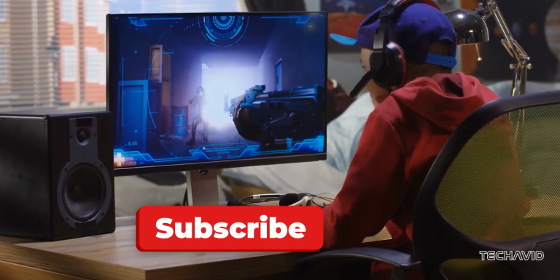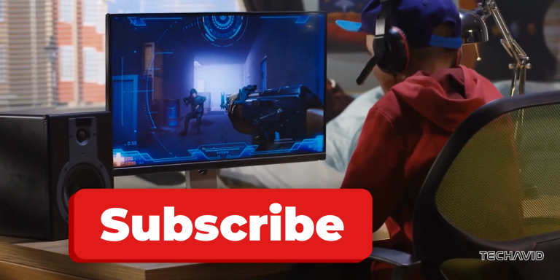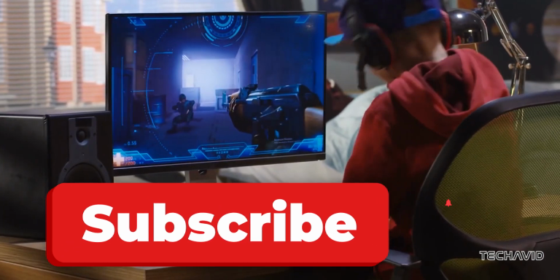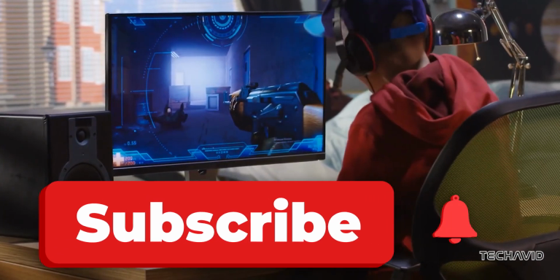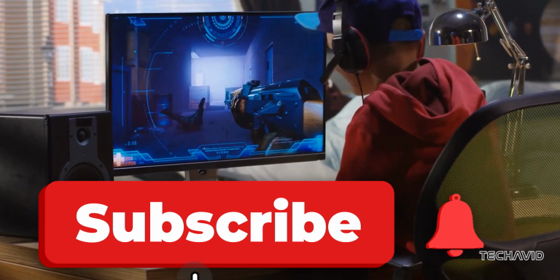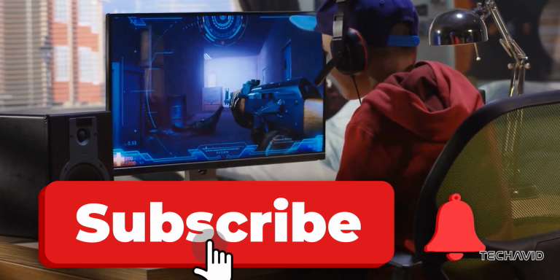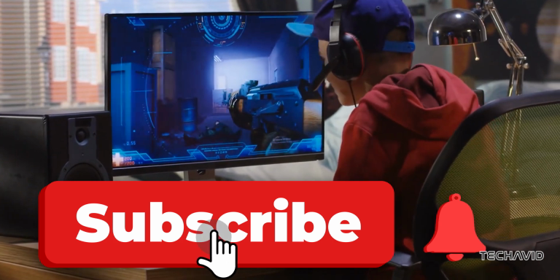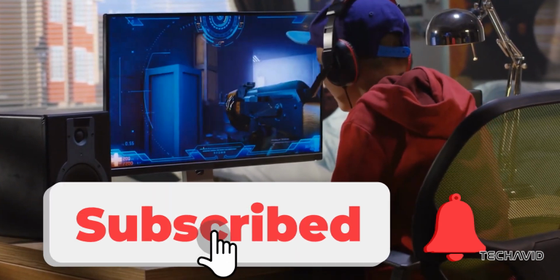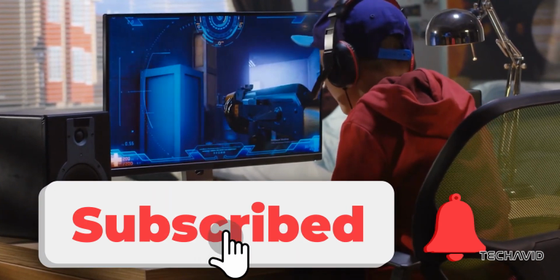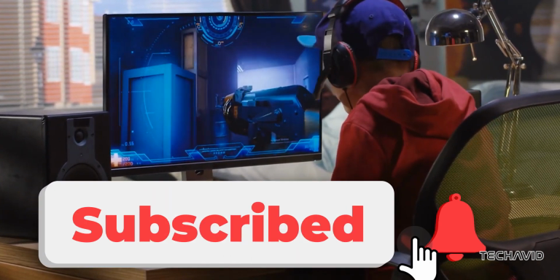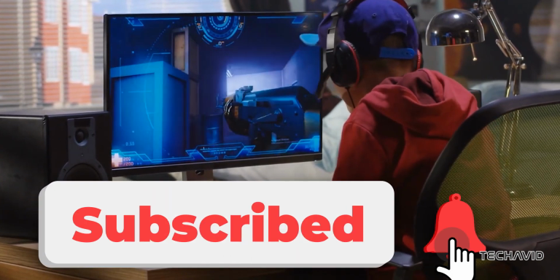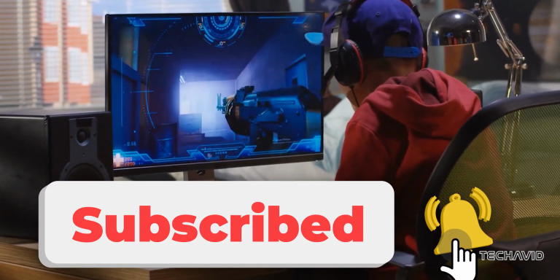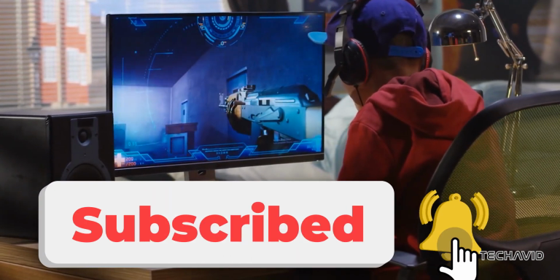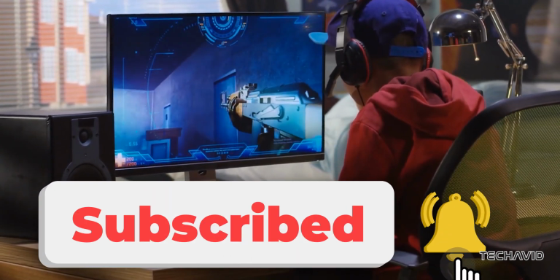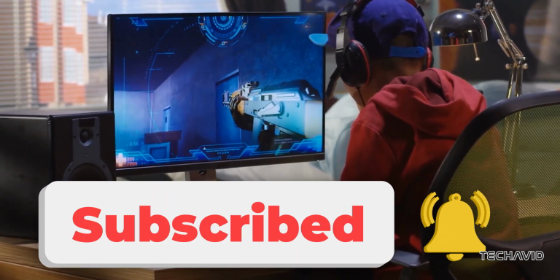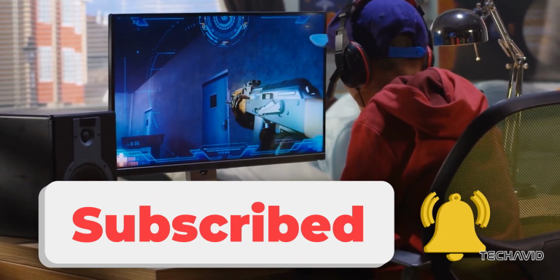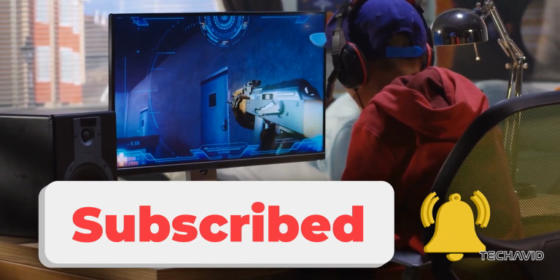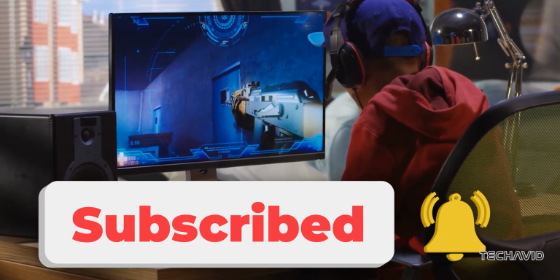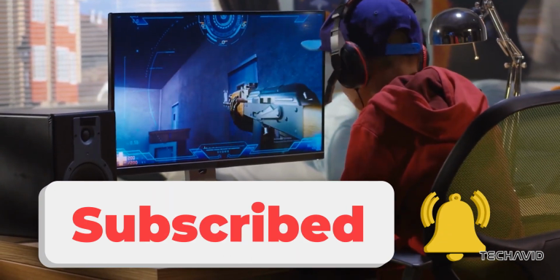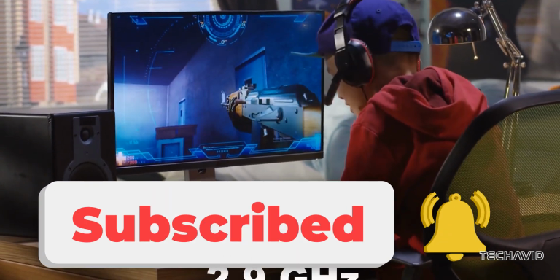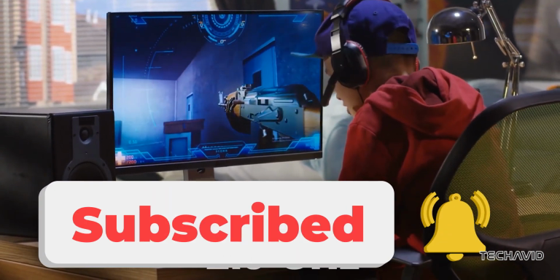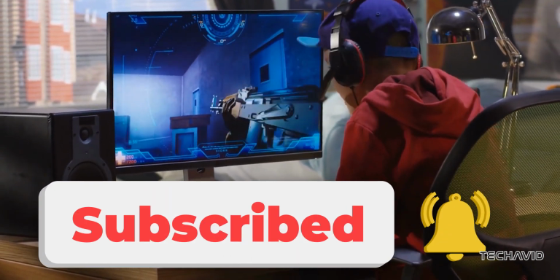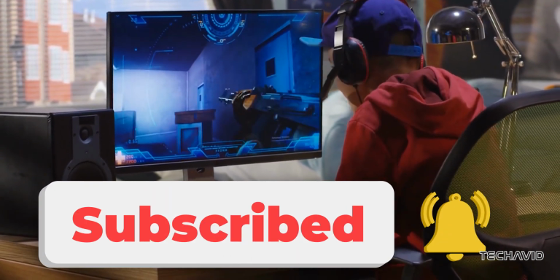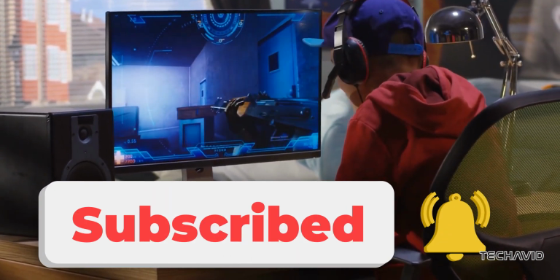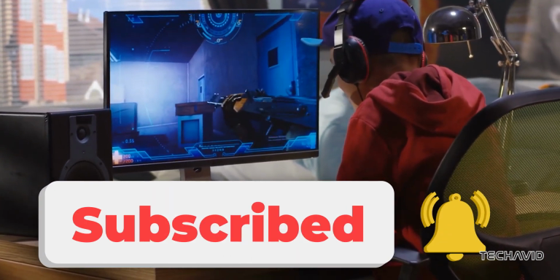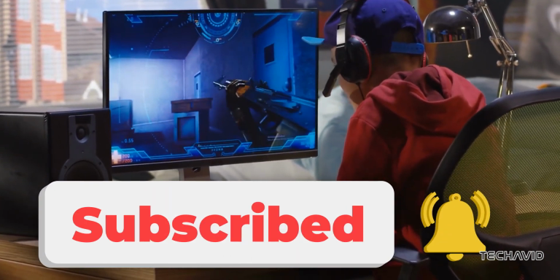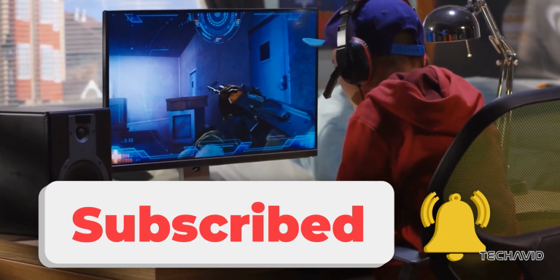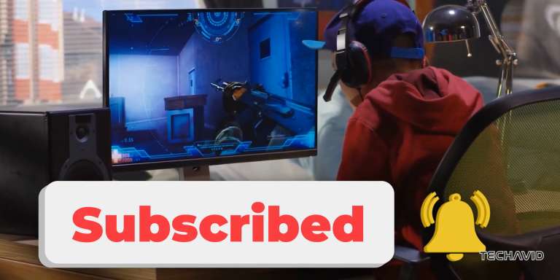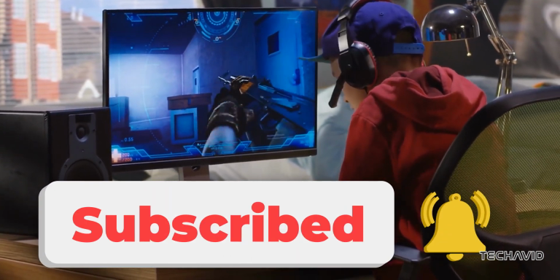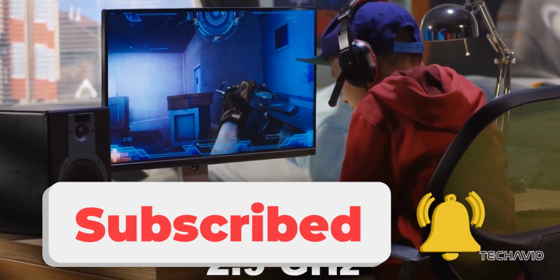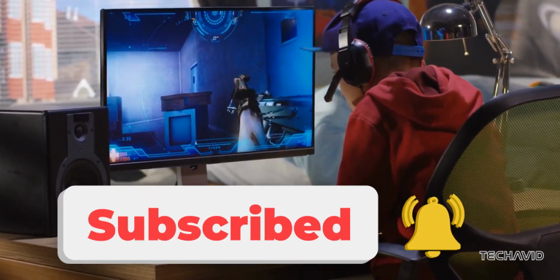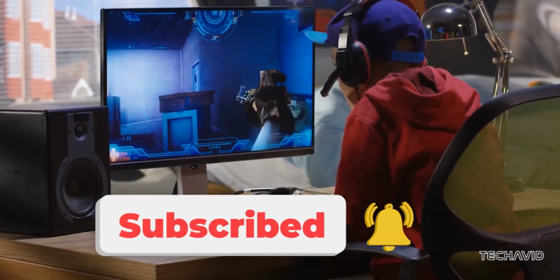What do you think? Worth waiting for? Drop your thoughts below, and don't forget to subscribe for all the latest updates.